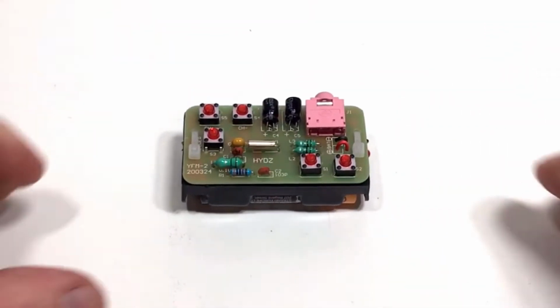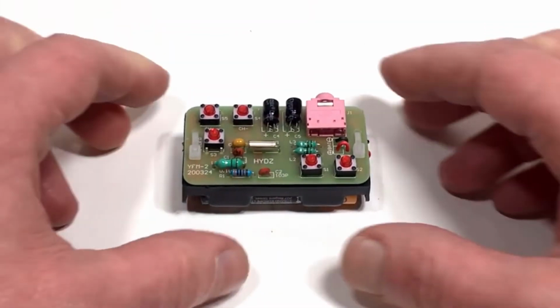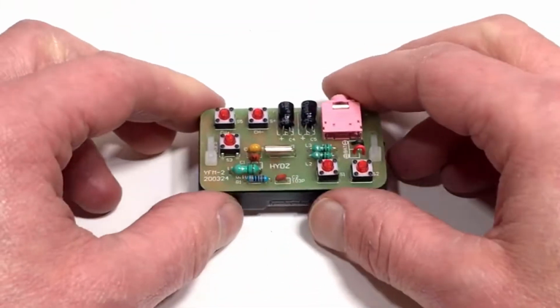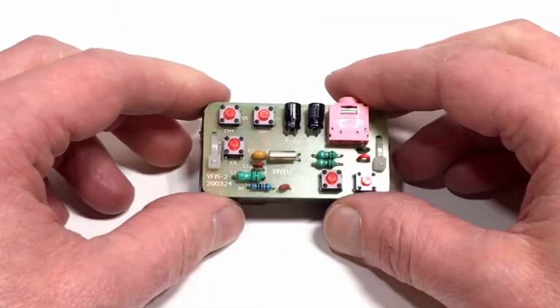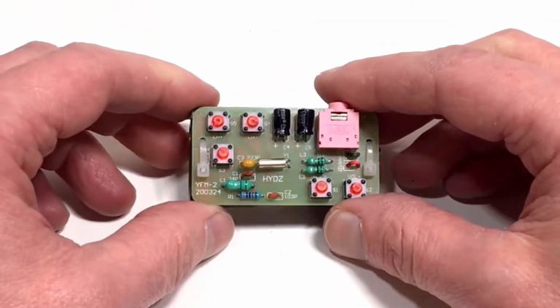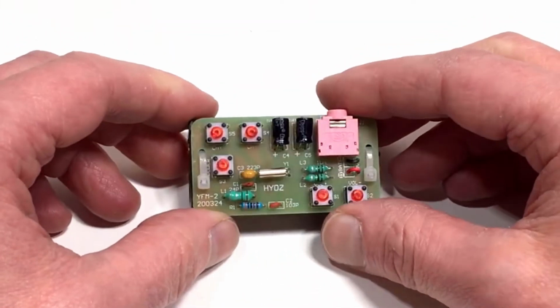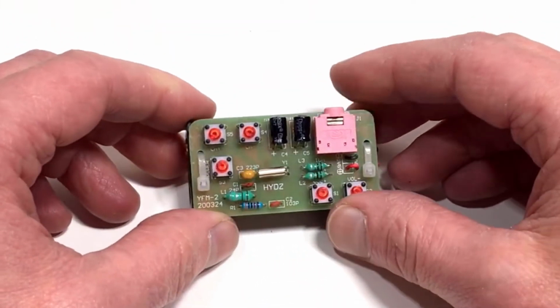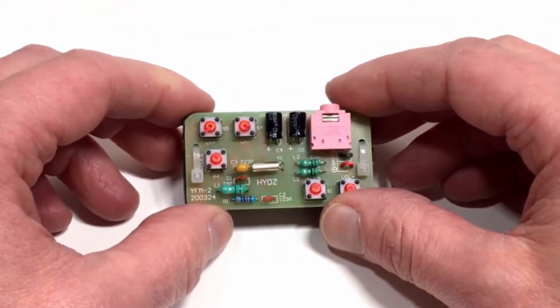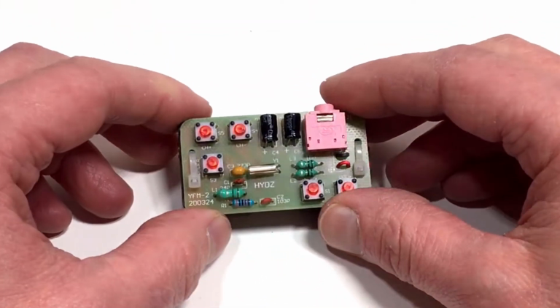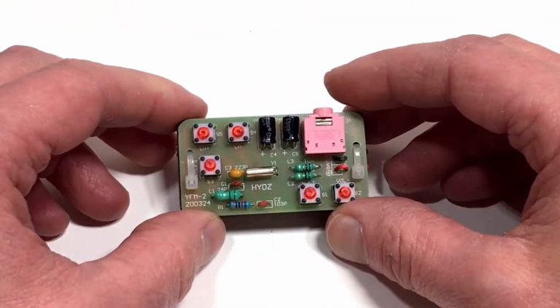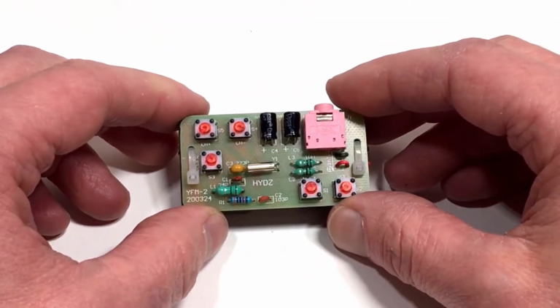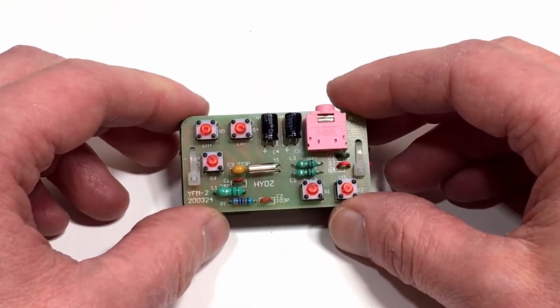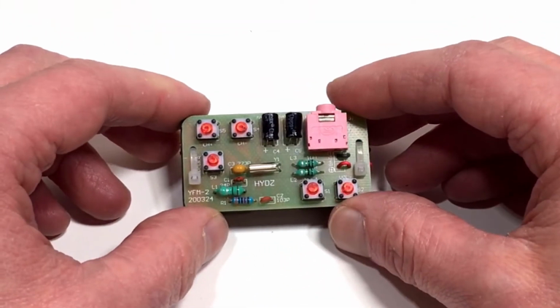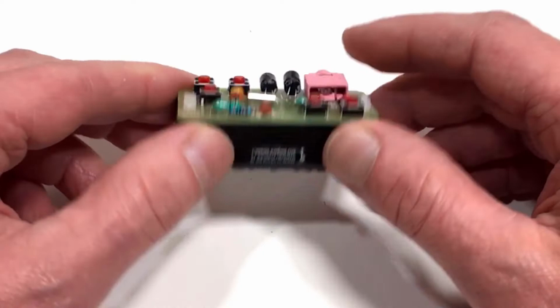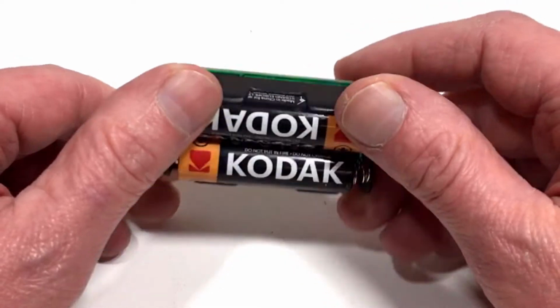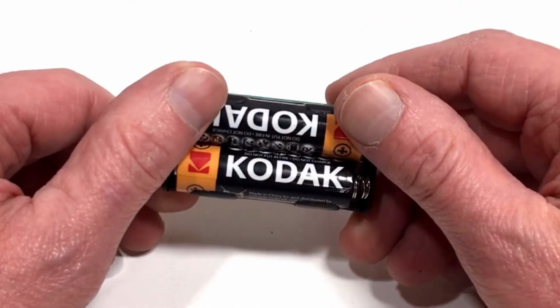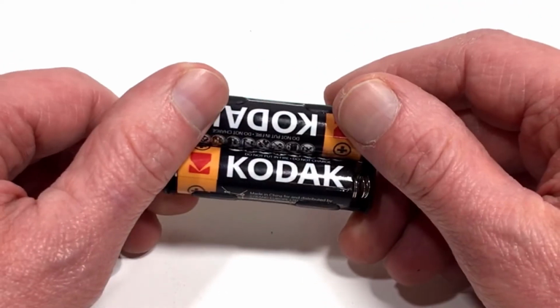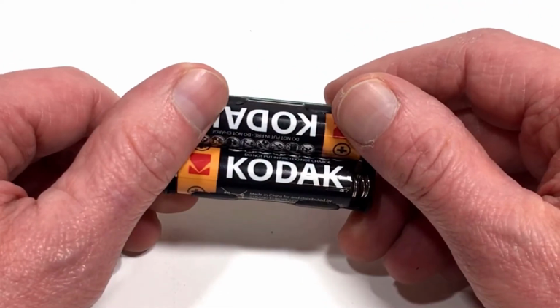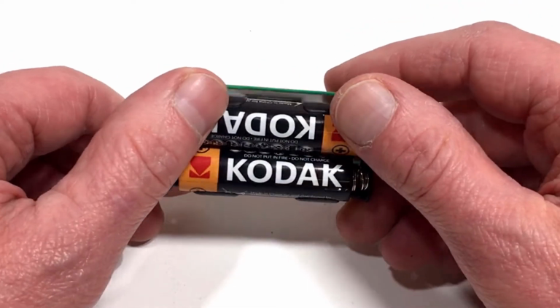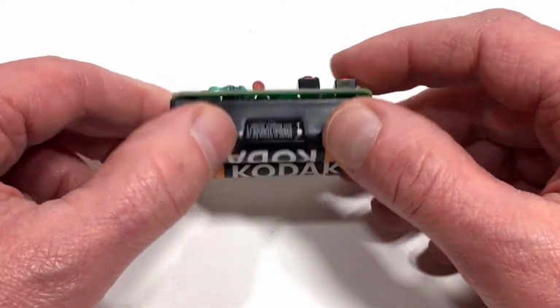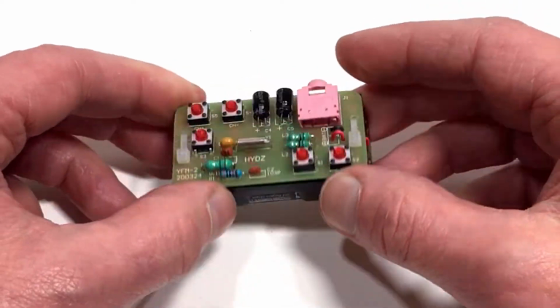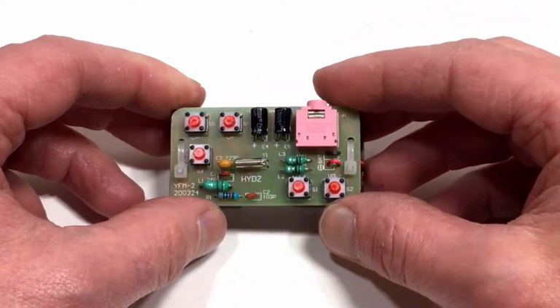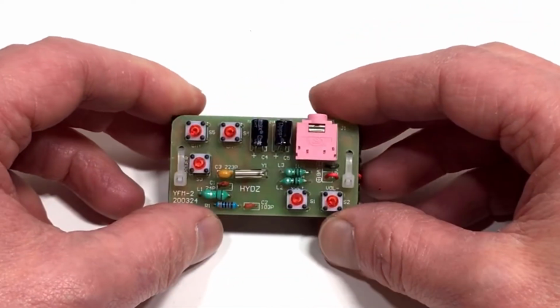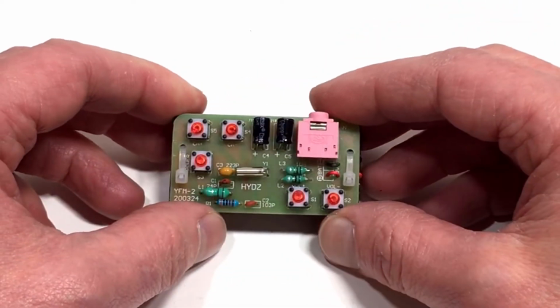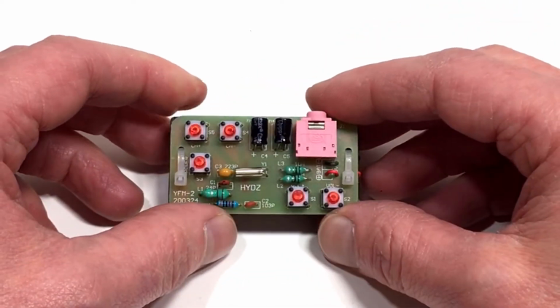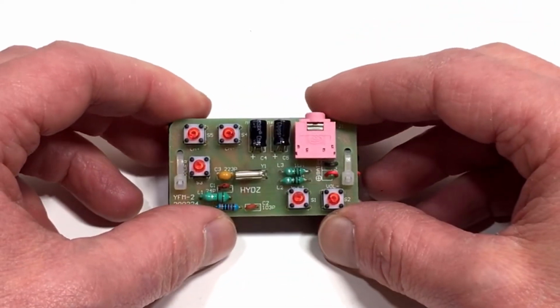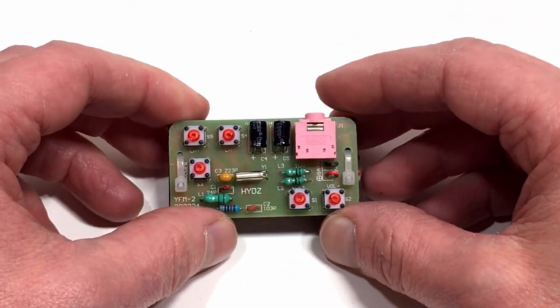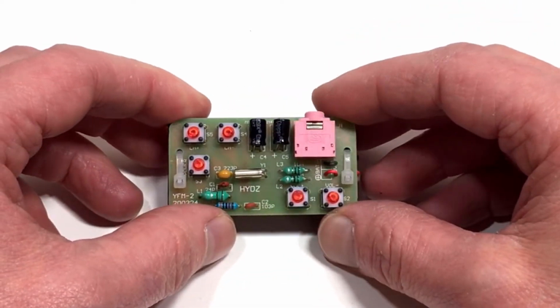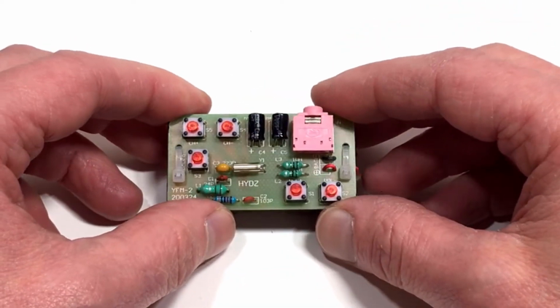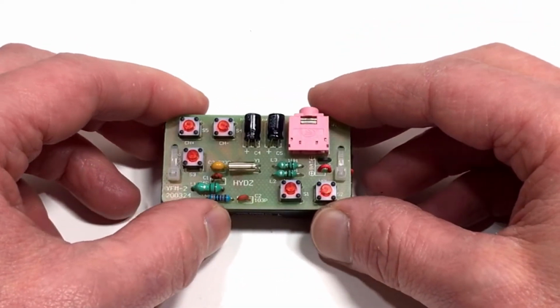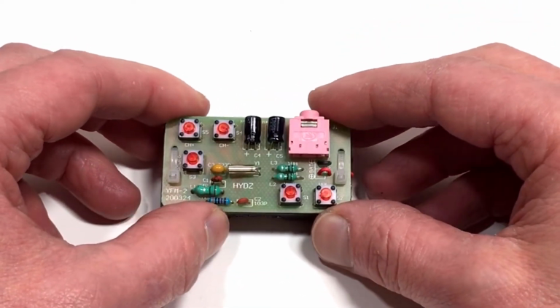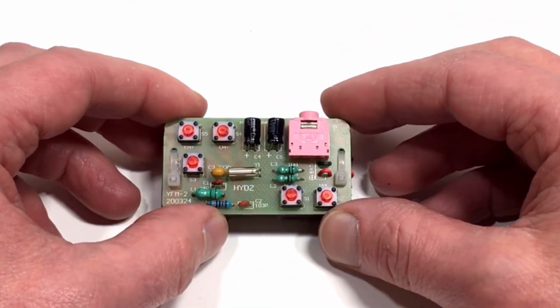I've now completed the assembly of this little radio and popped some batteries in, so what we need to do now is turn it on and test it.